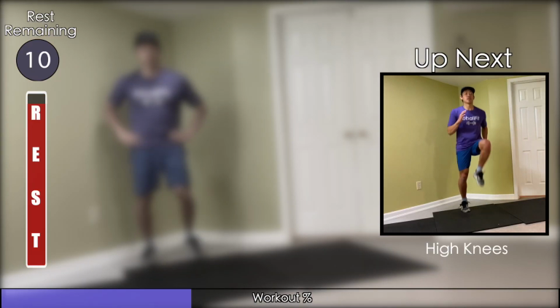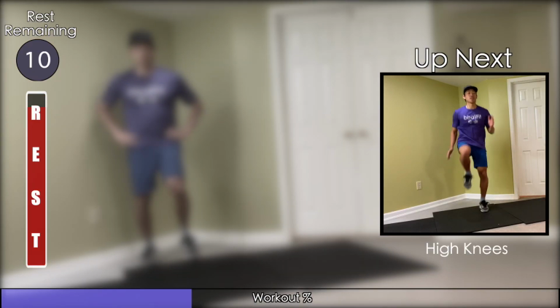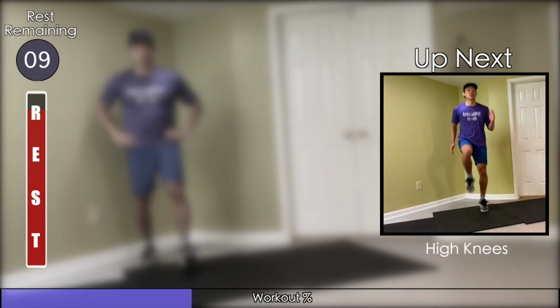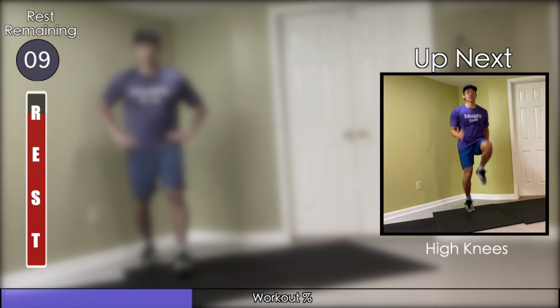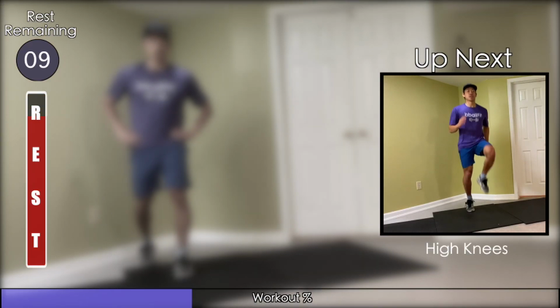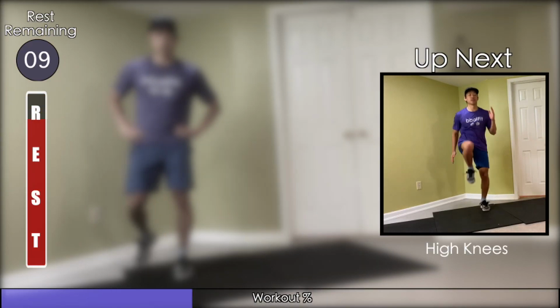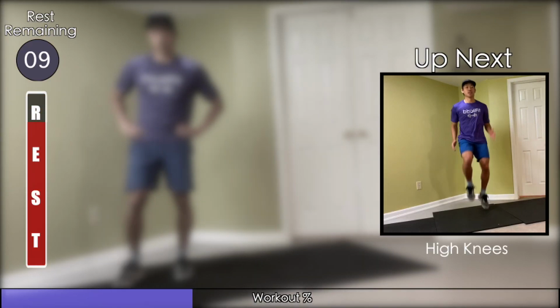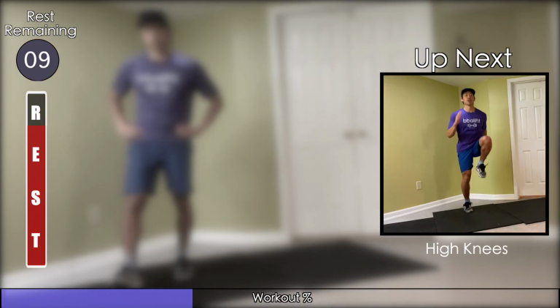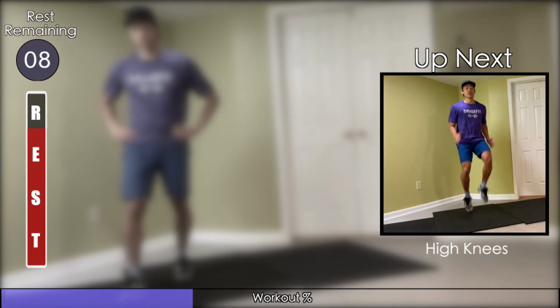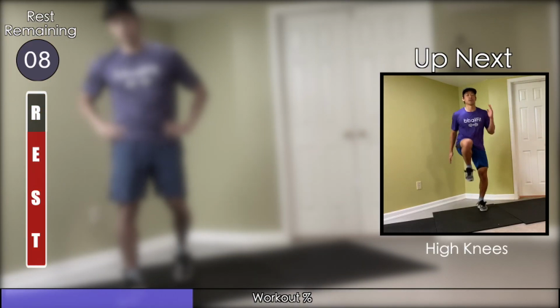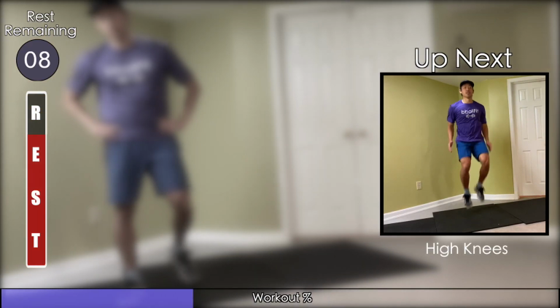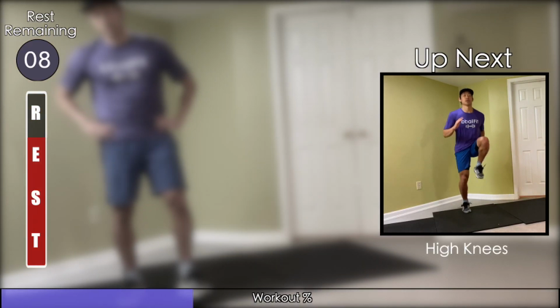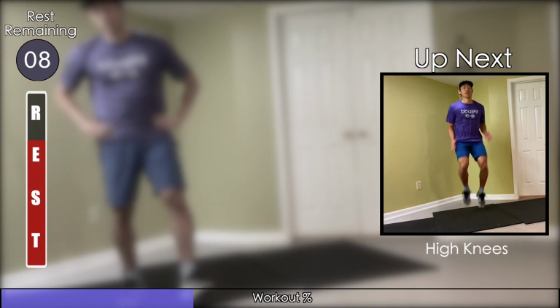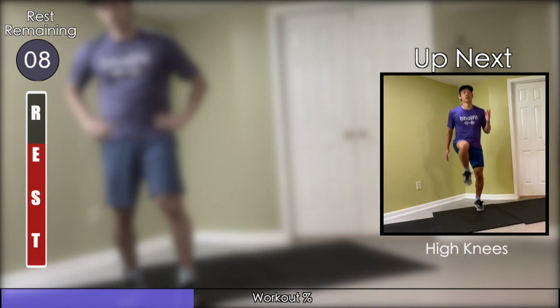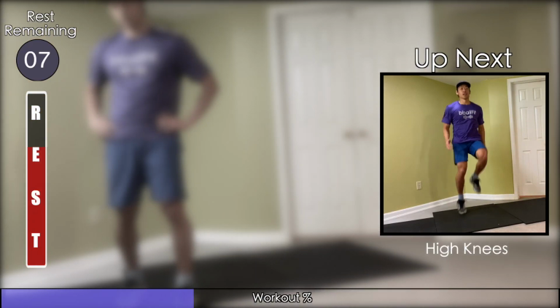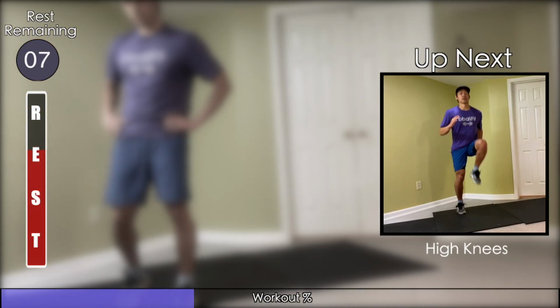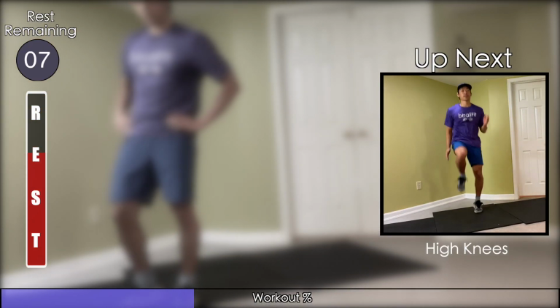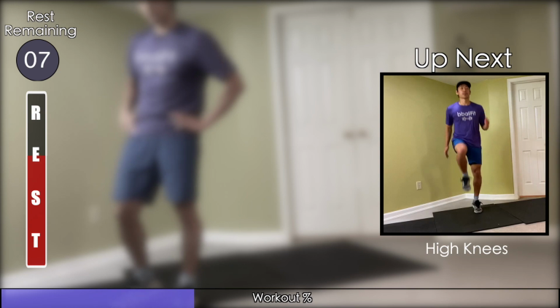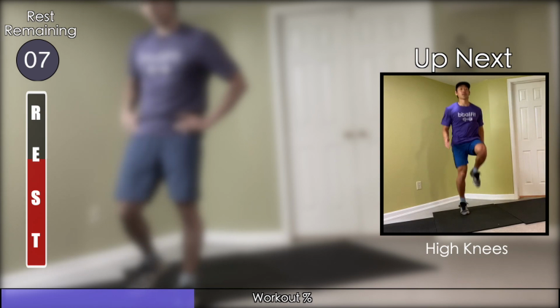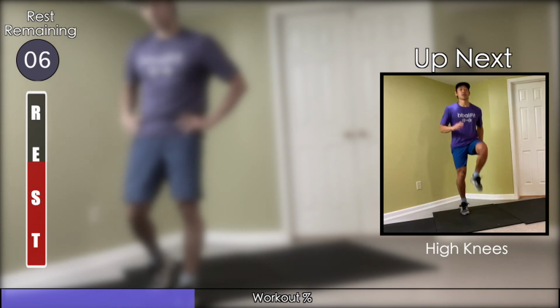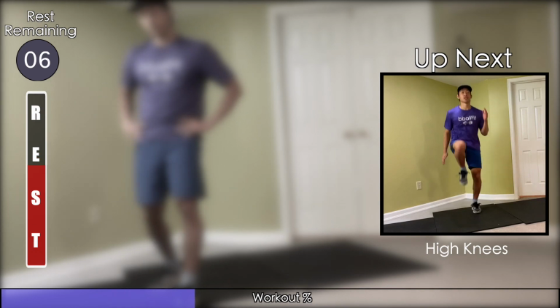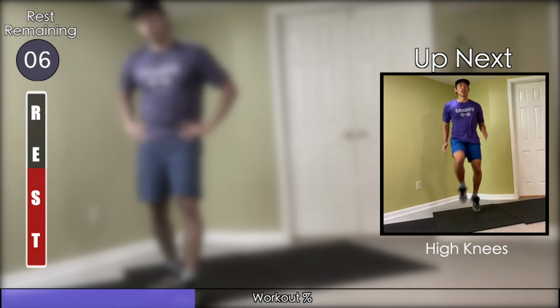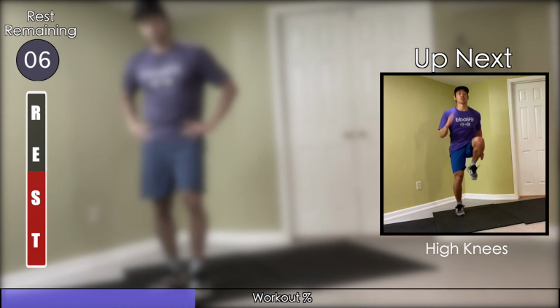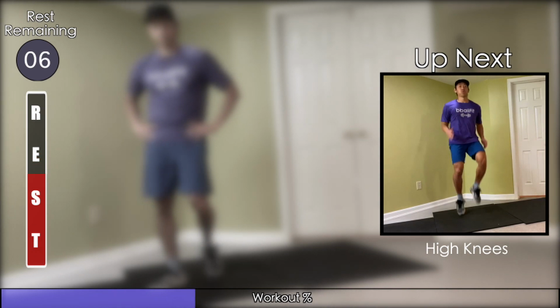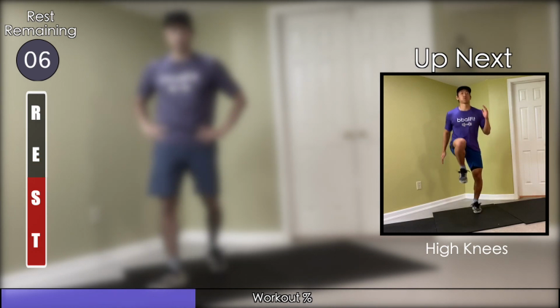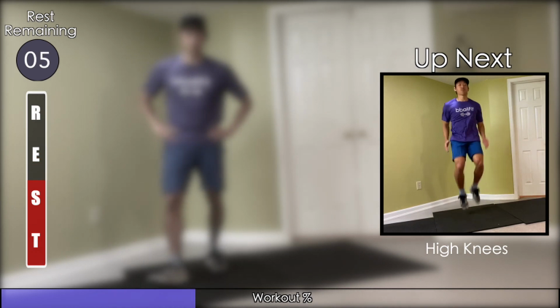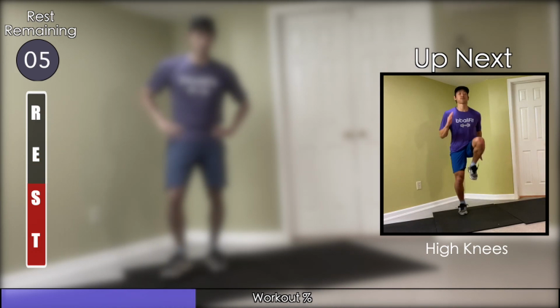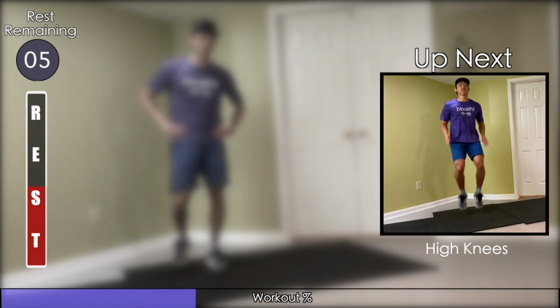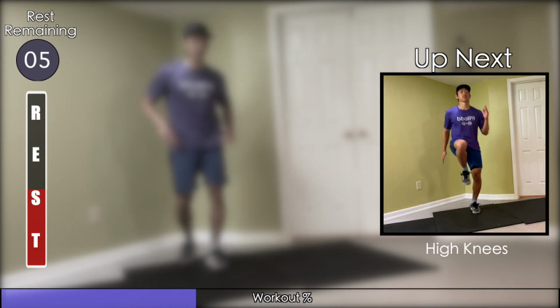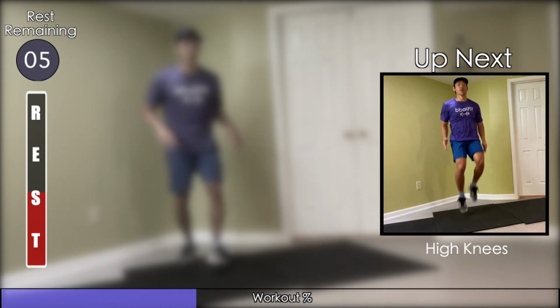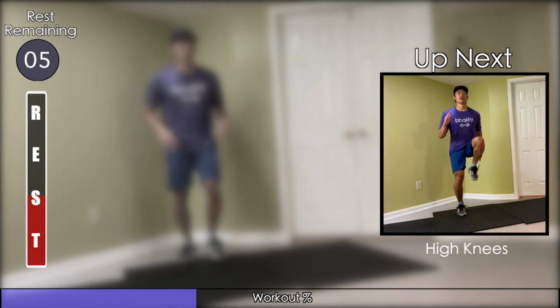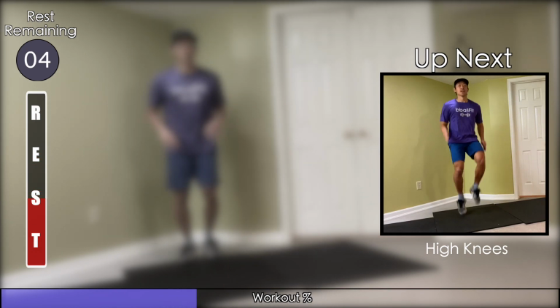Kick your glutes up to about hip height as fast as you can and spike up that heart rate. Try to stay as light as you can on your feet.